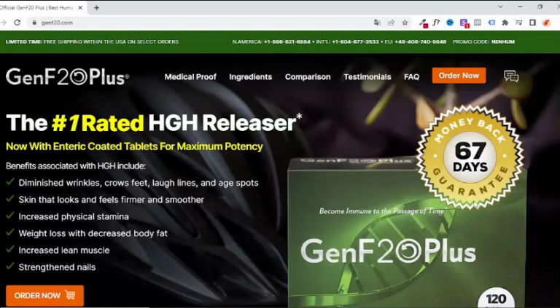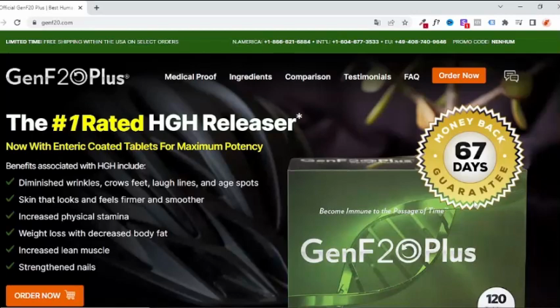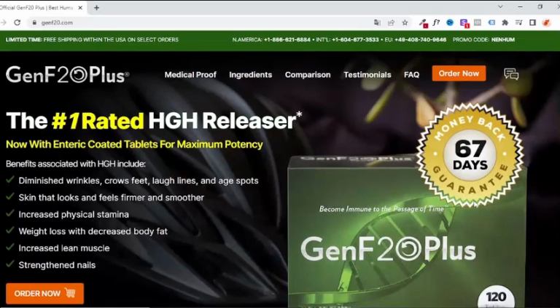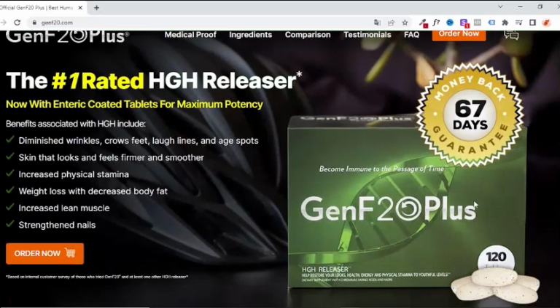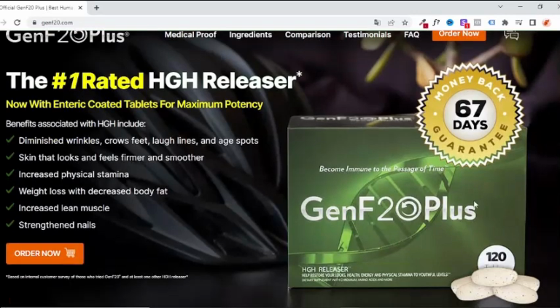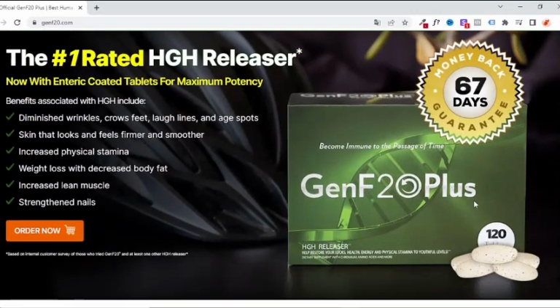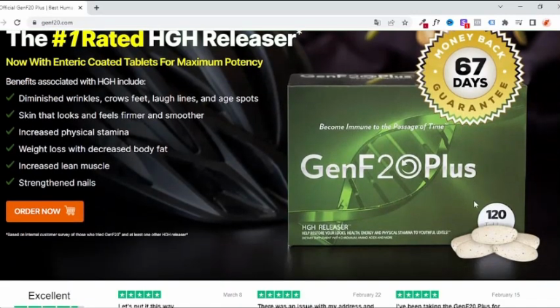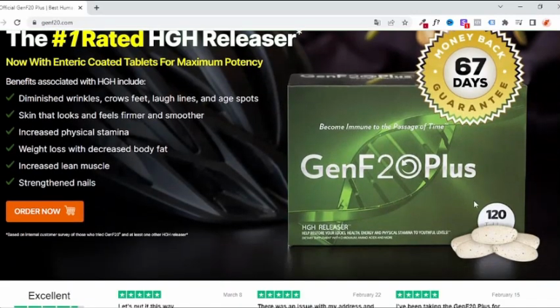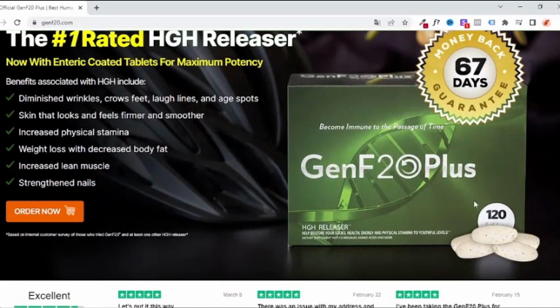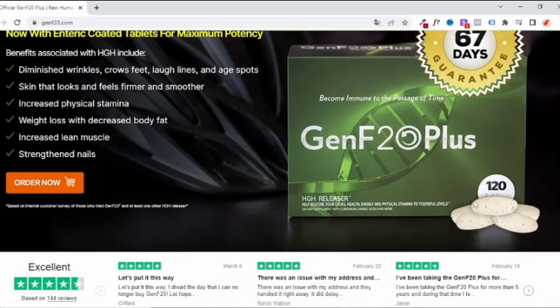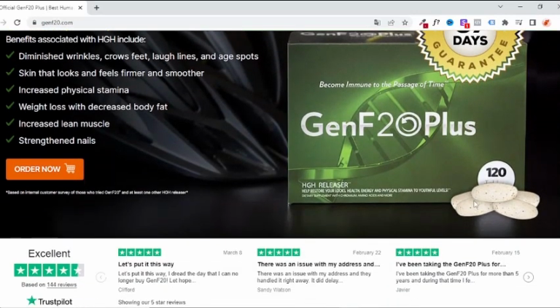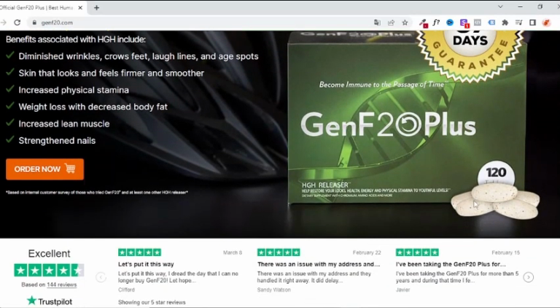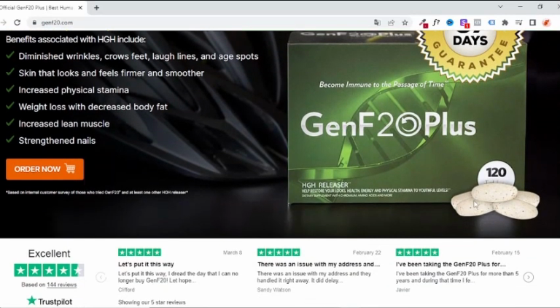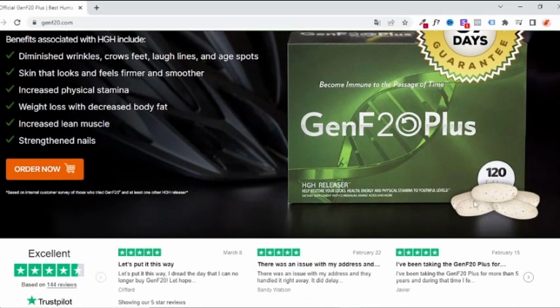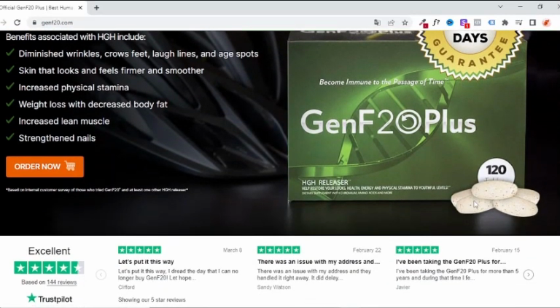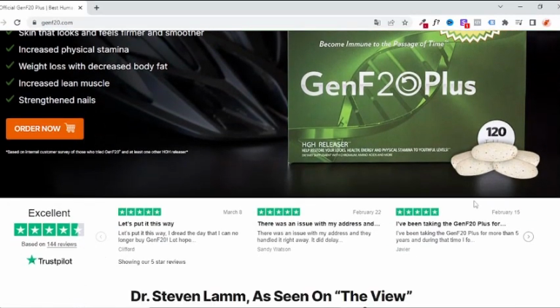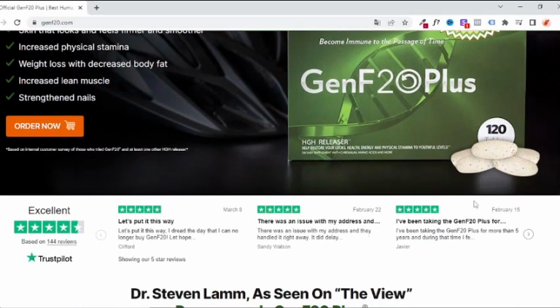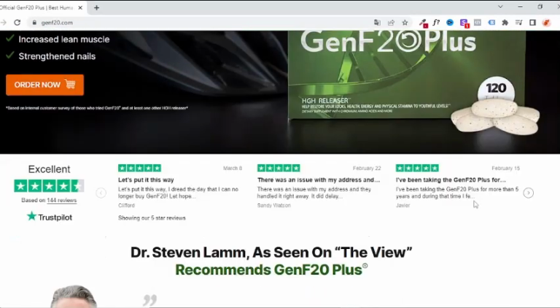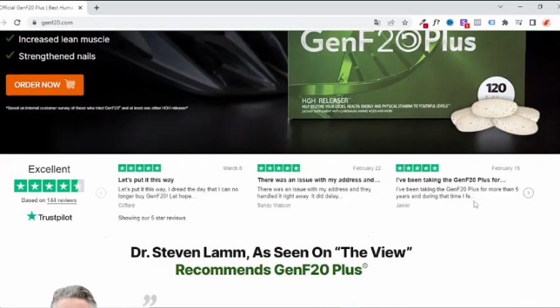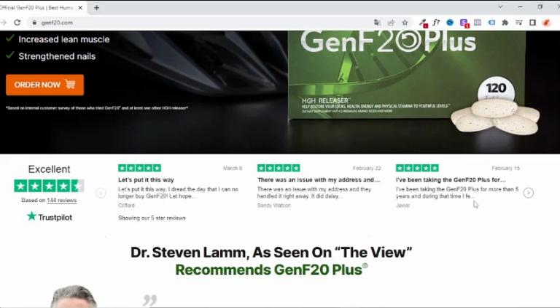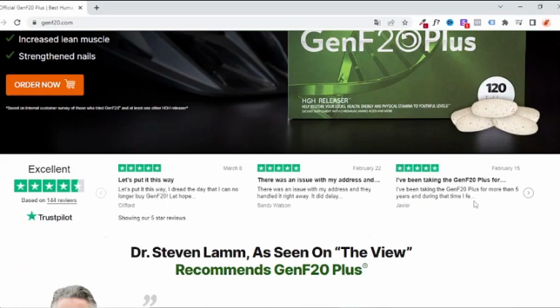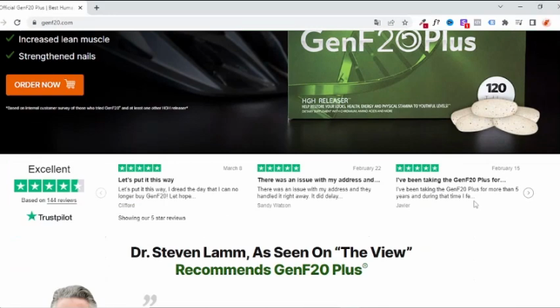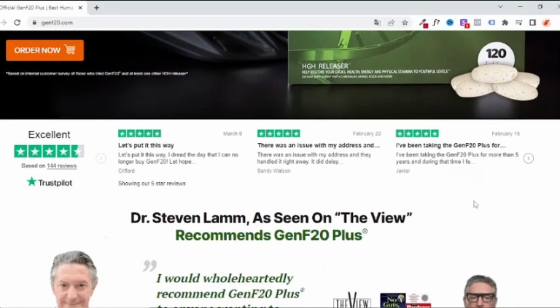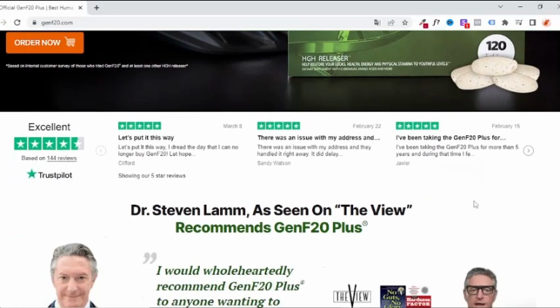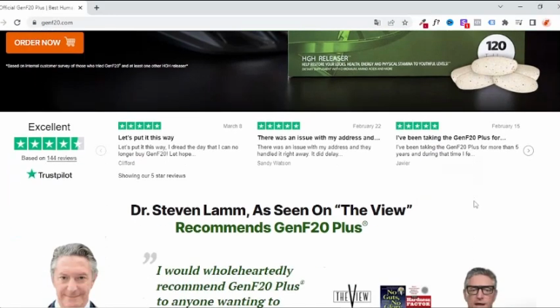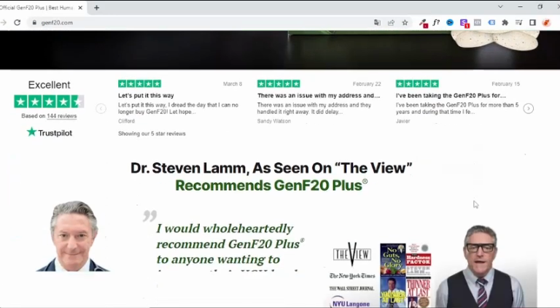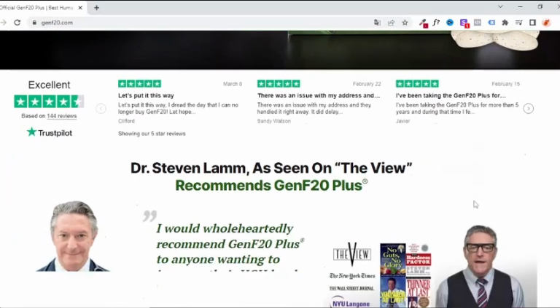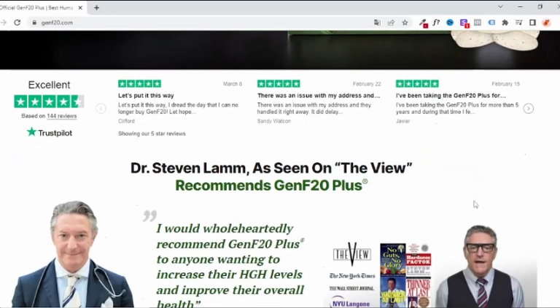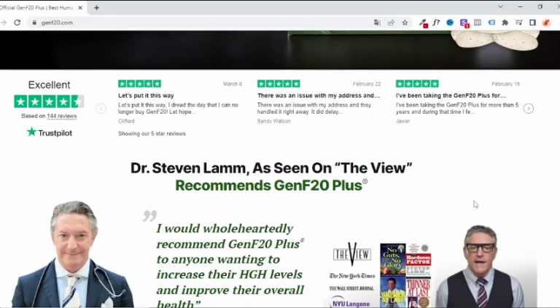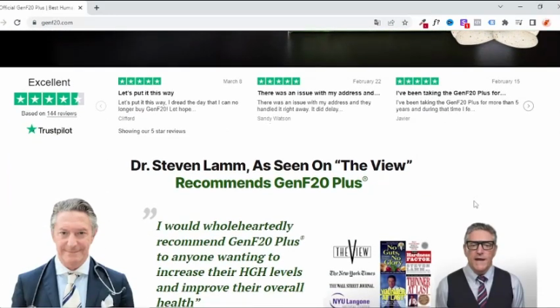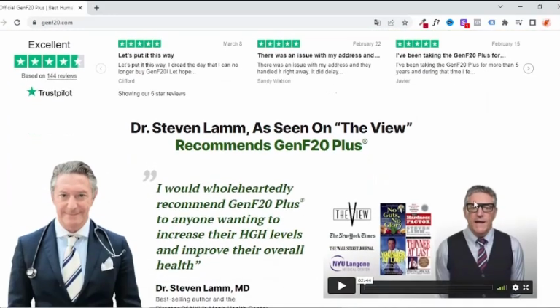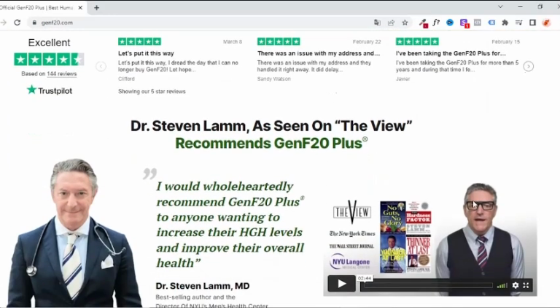A great product, approved by Dr. Stephen Lamb, seen on The View, who recommends Genf 20 Plus.